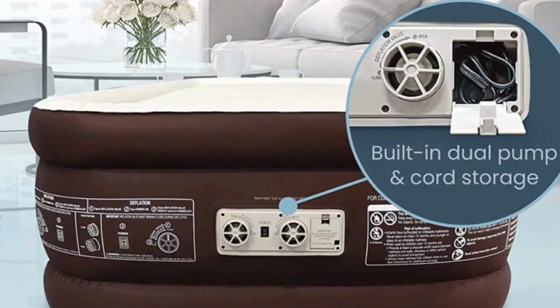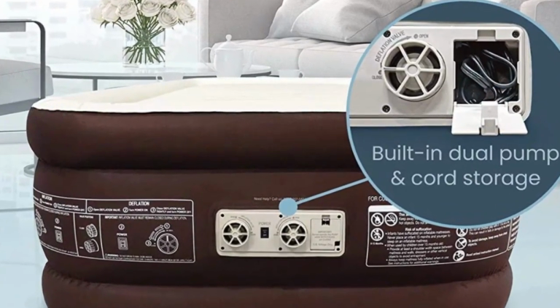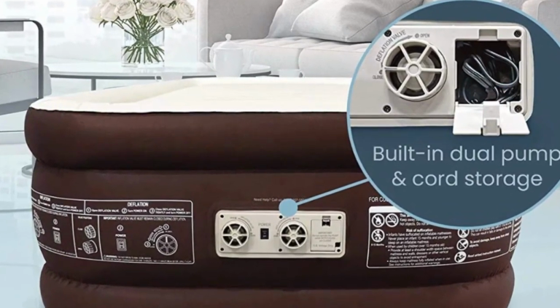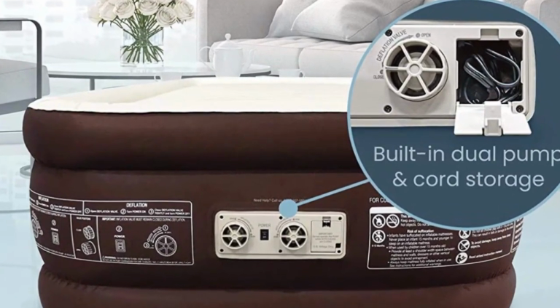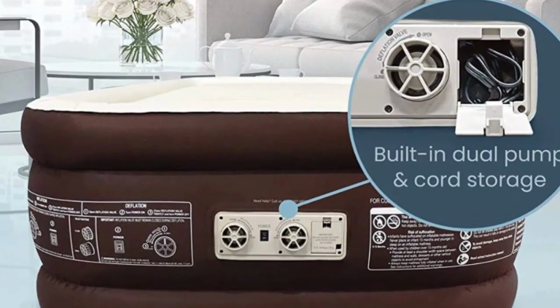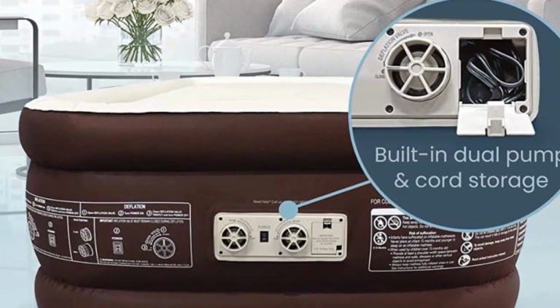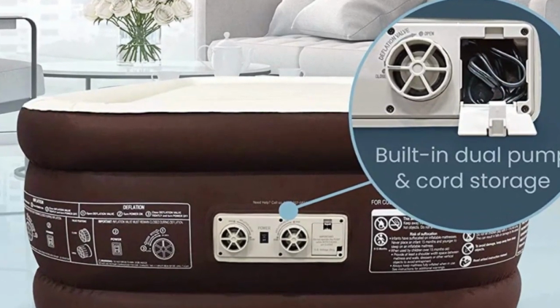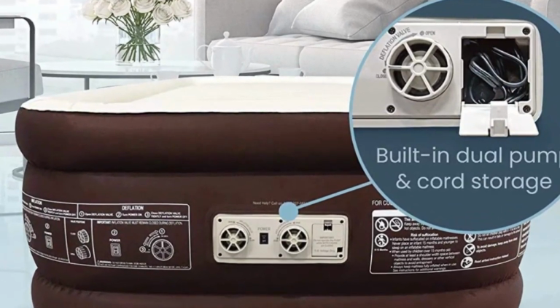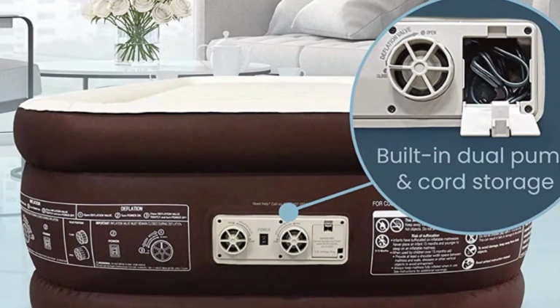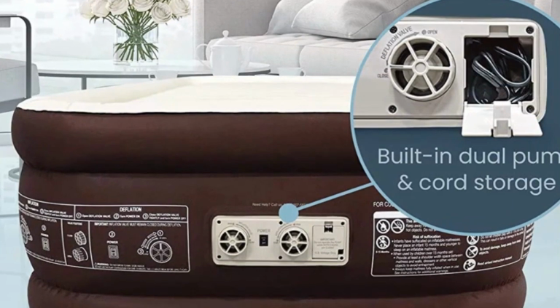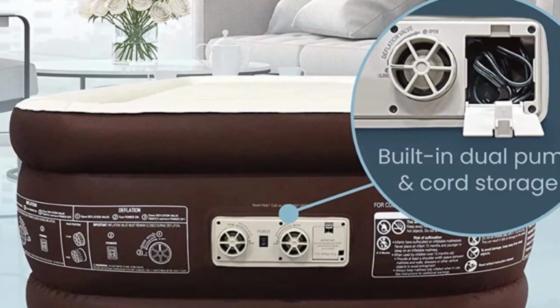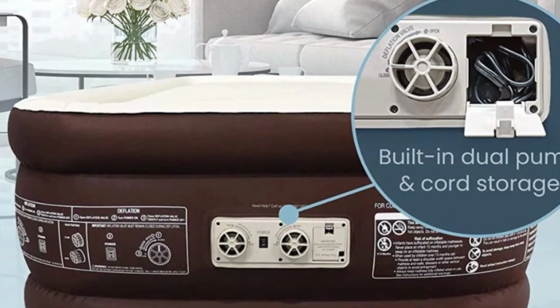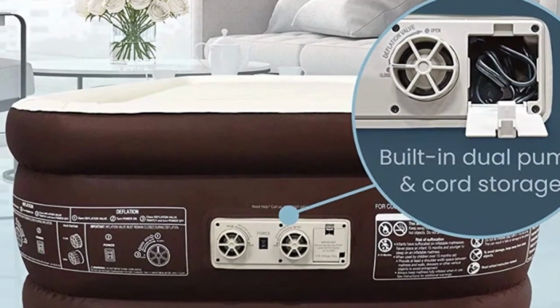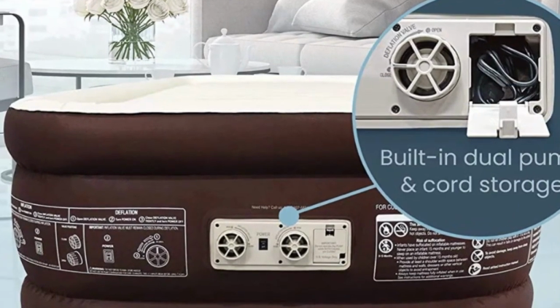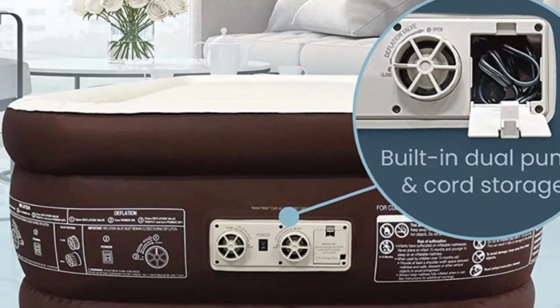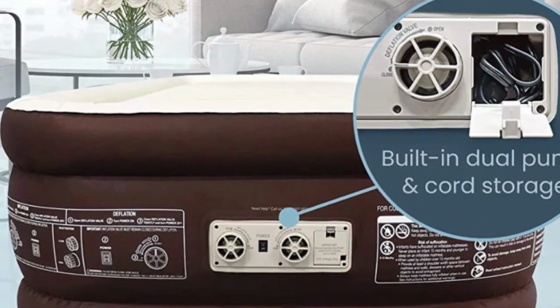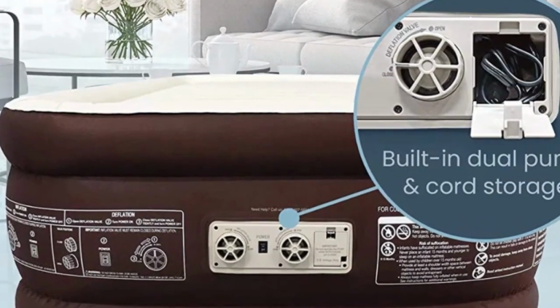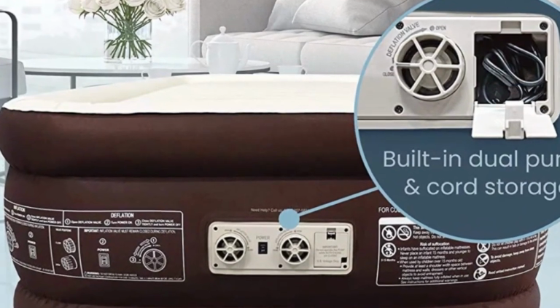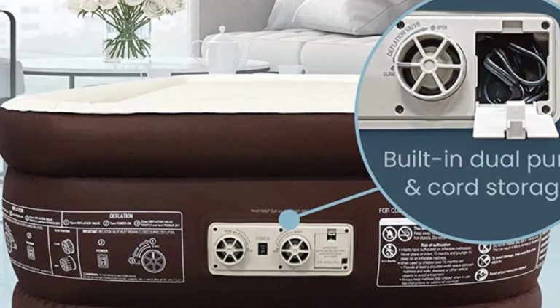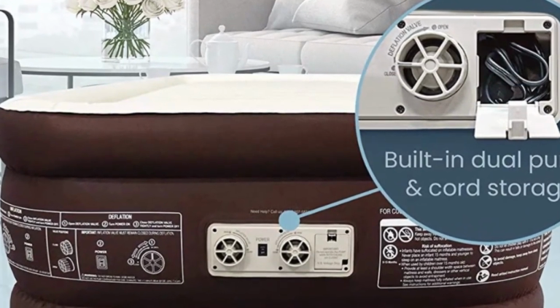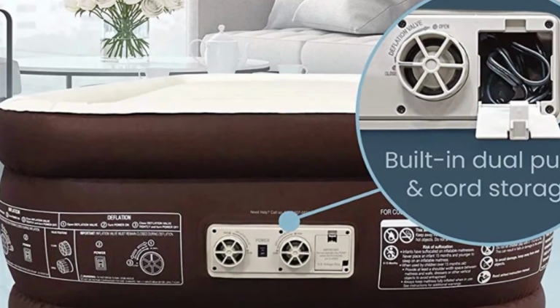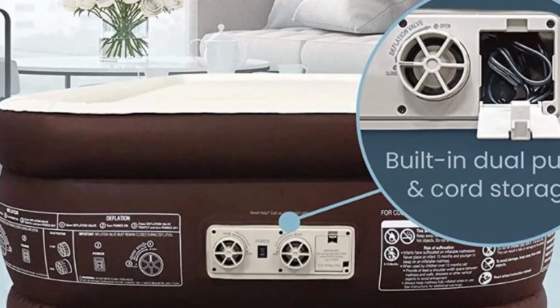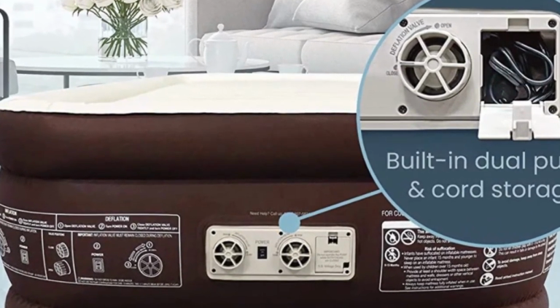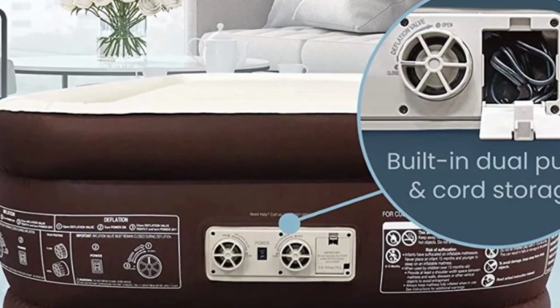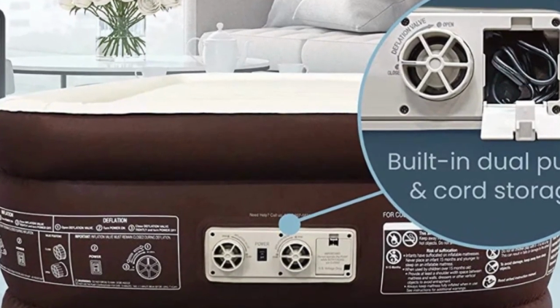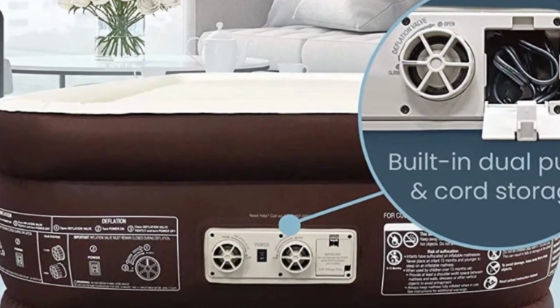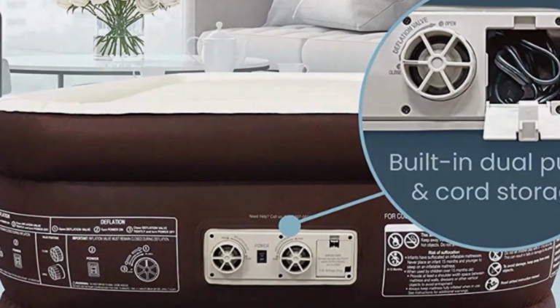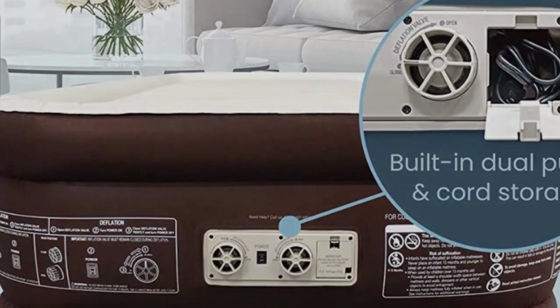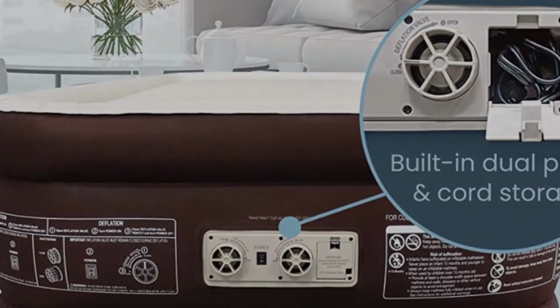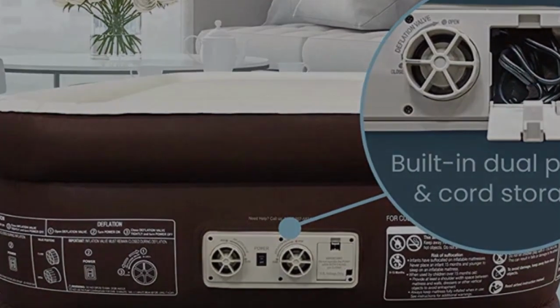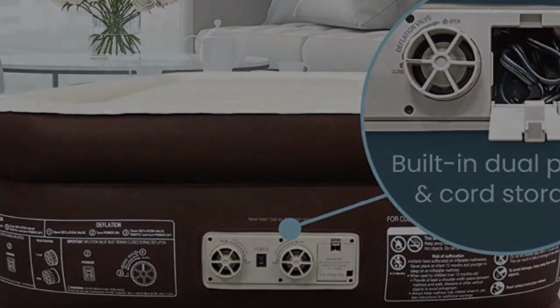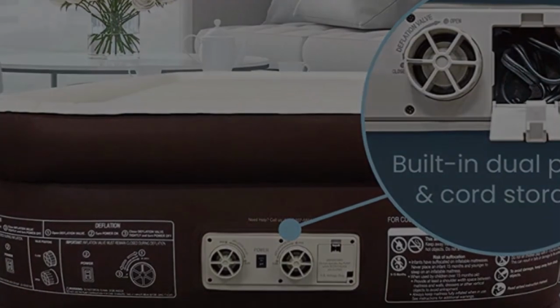The included air mattress pump can blow up your bed in around 90 seconds and deflates itself with the push of a button.